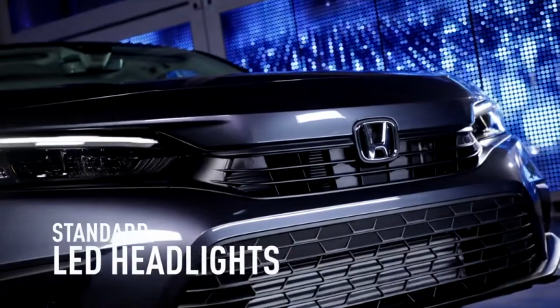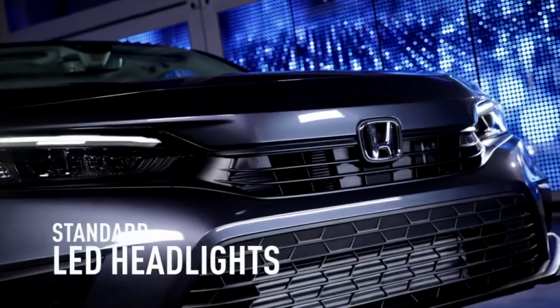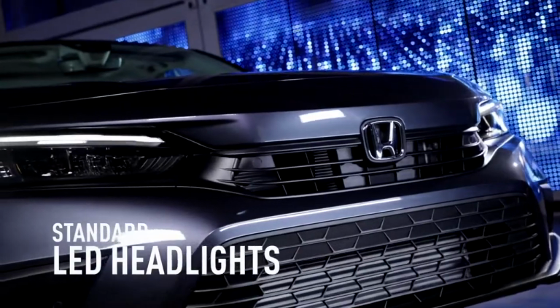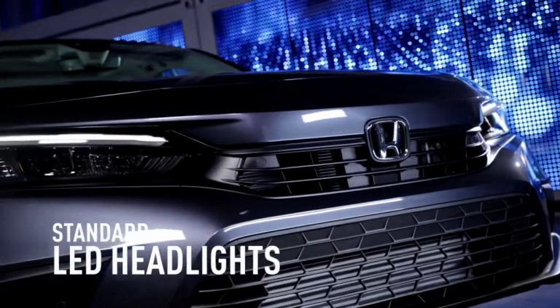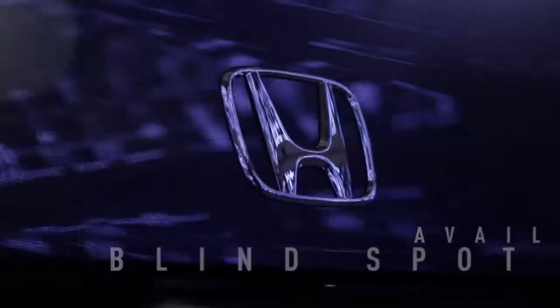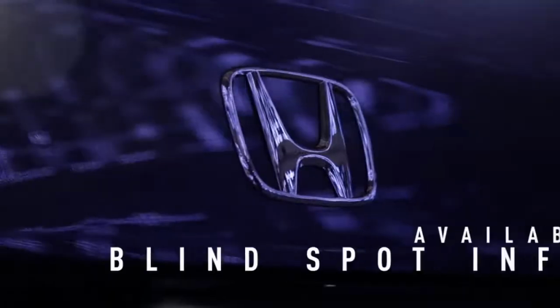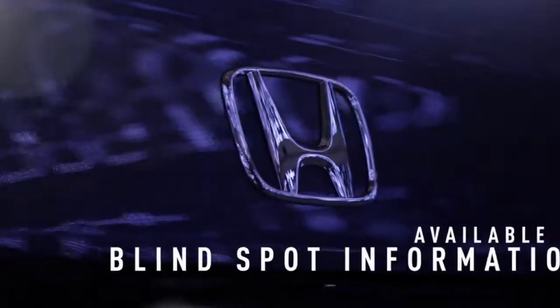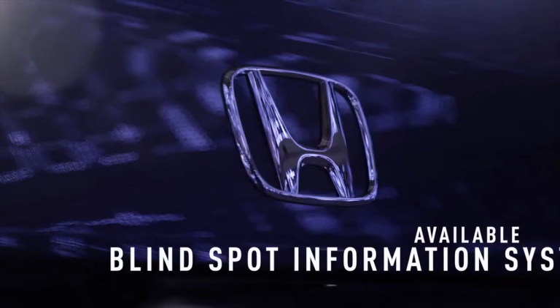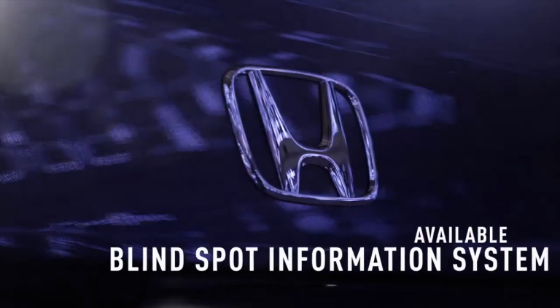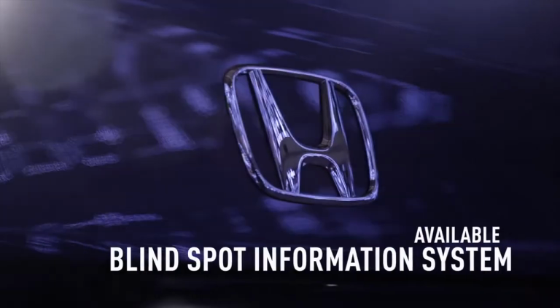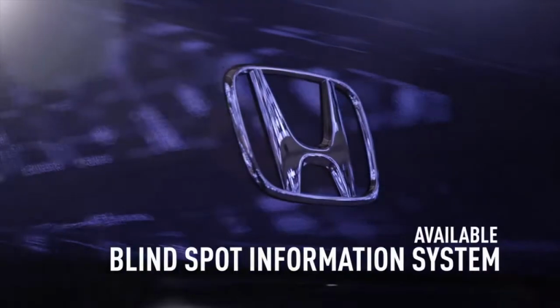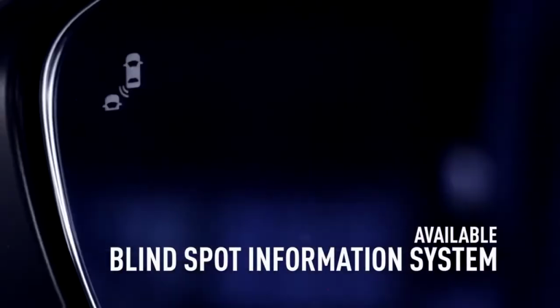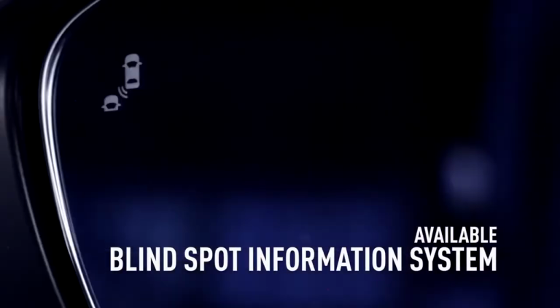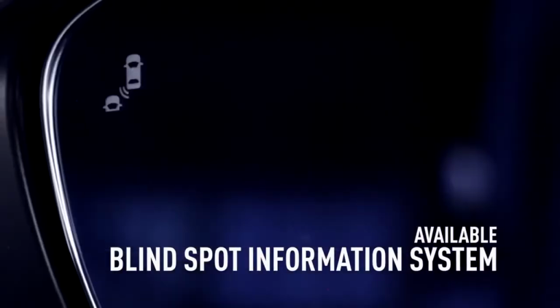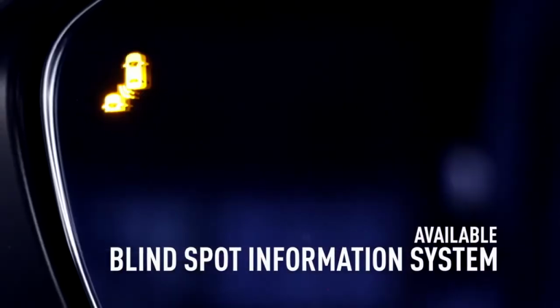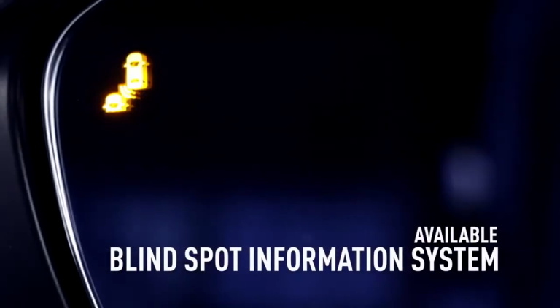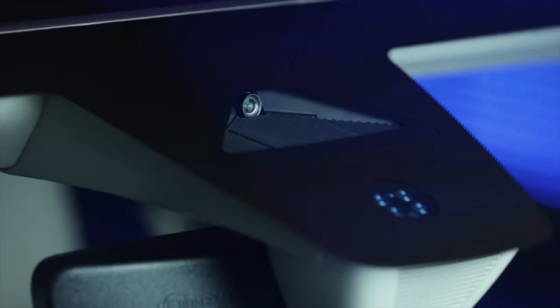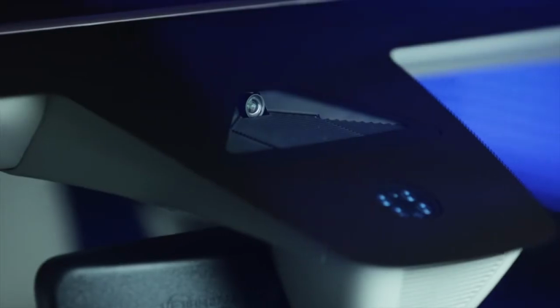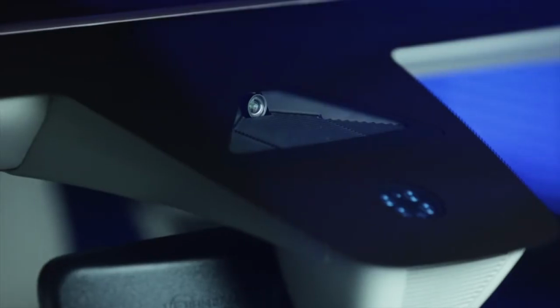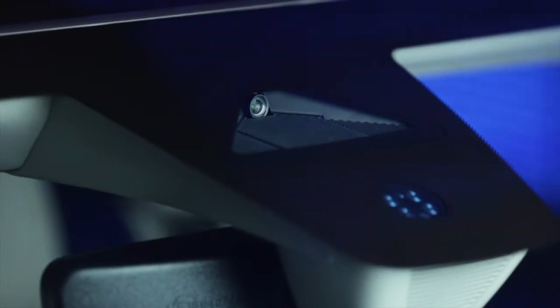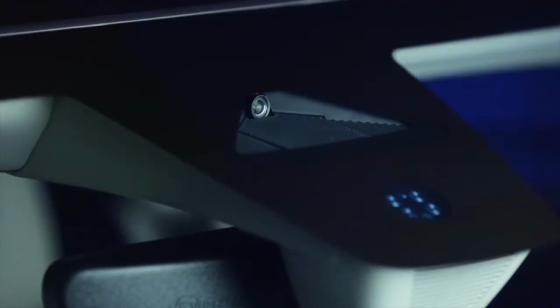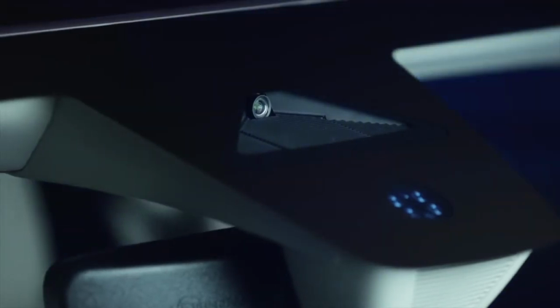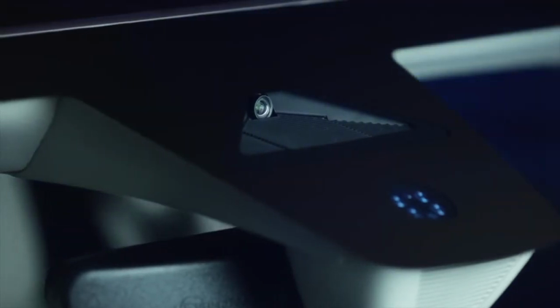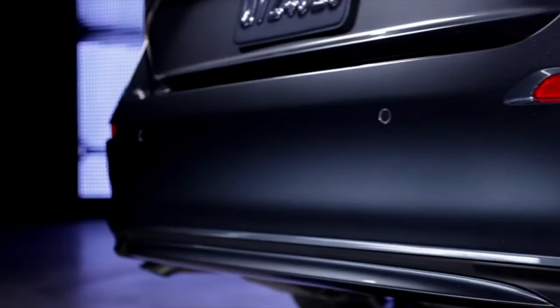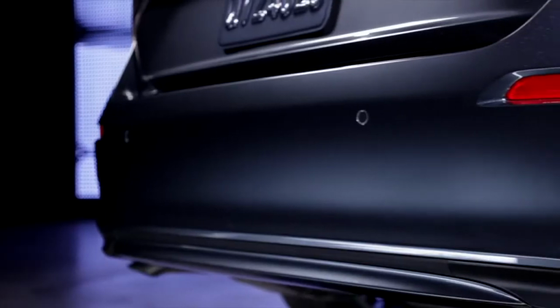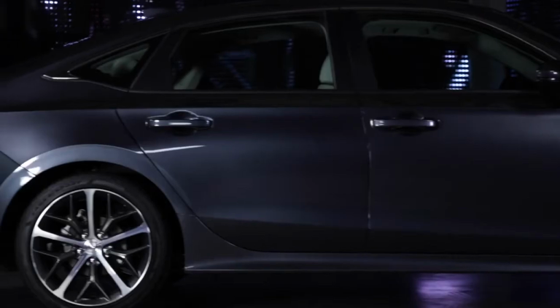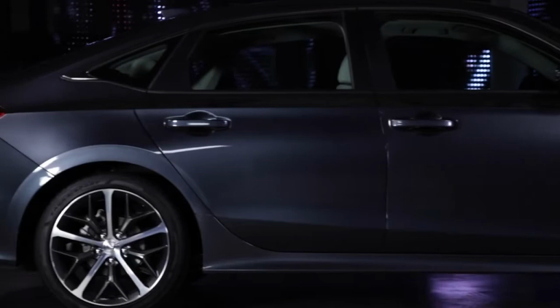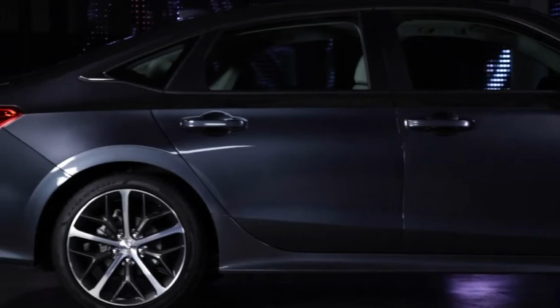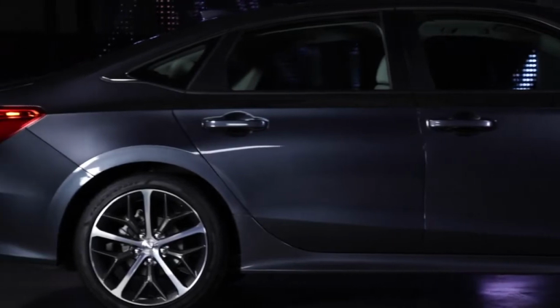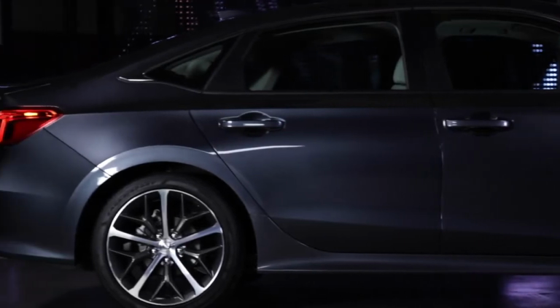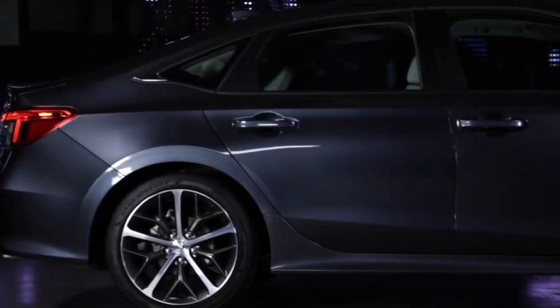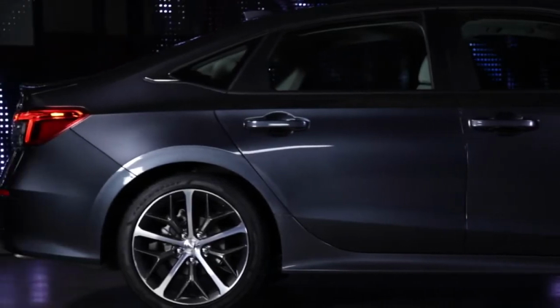Other new features include the available blind spot information system, and that's in addition to Honda Sensing, standard on every Civic.